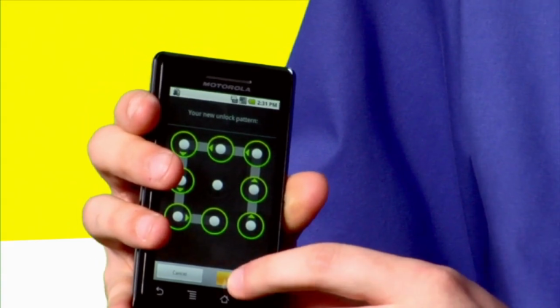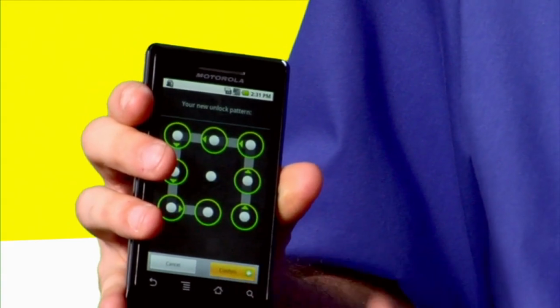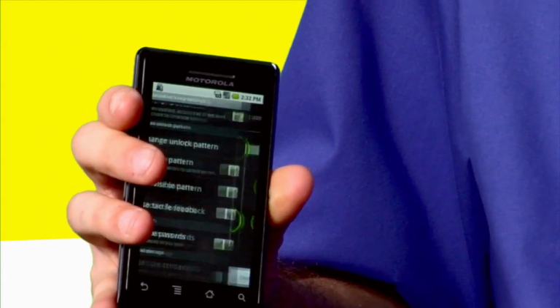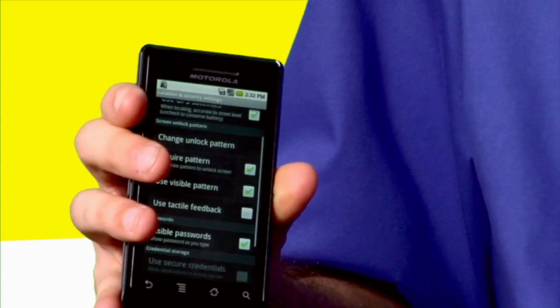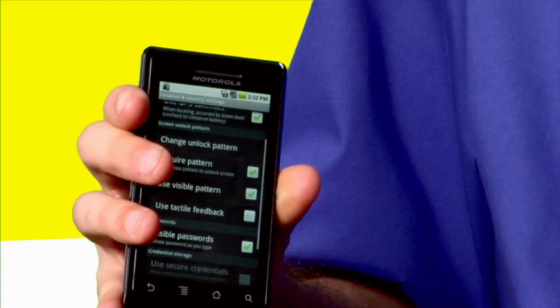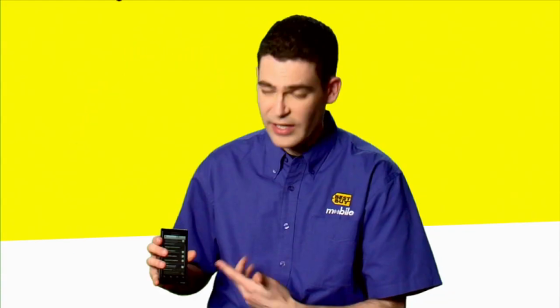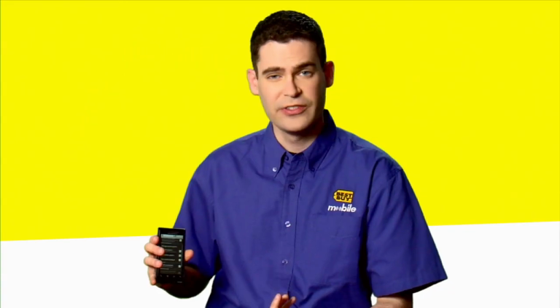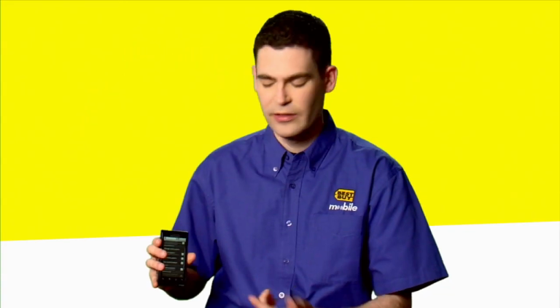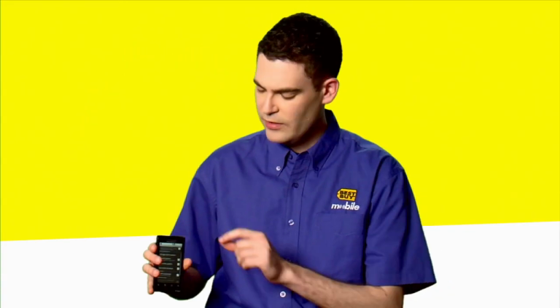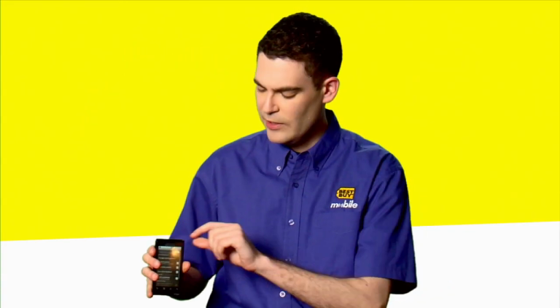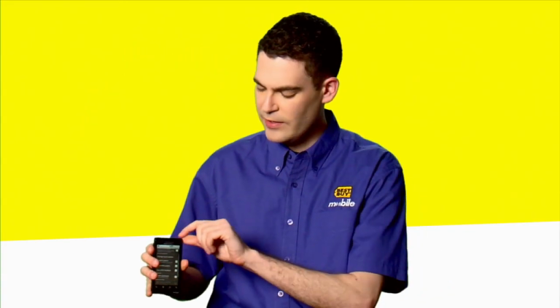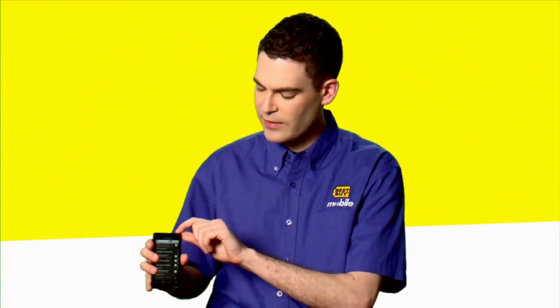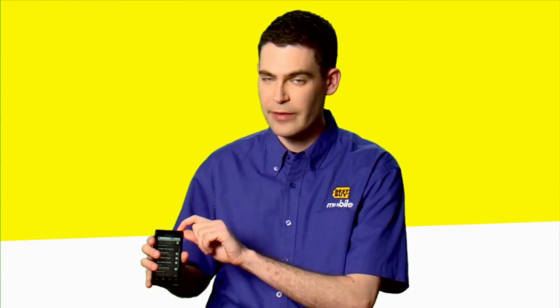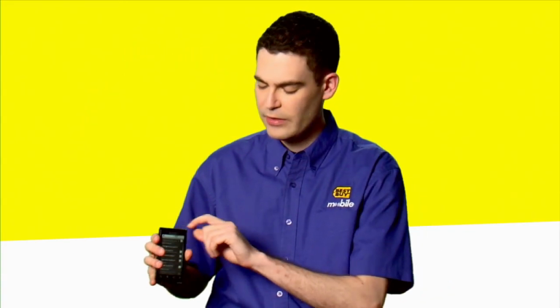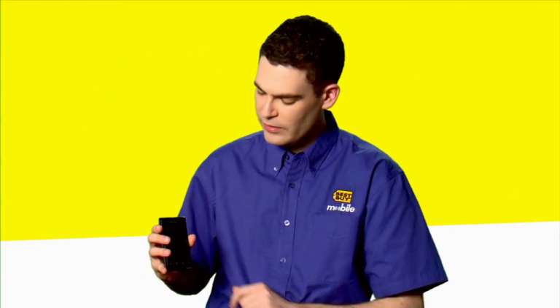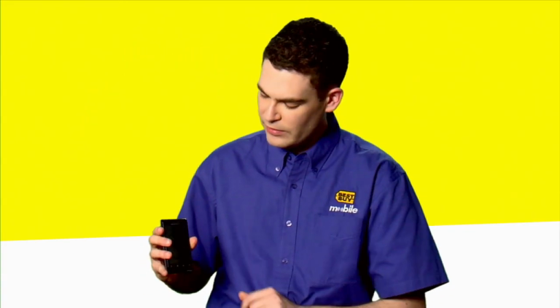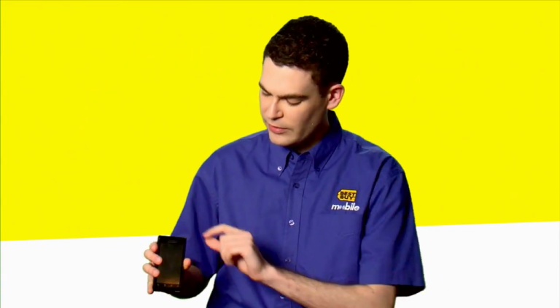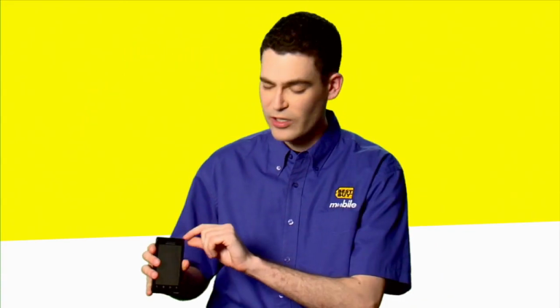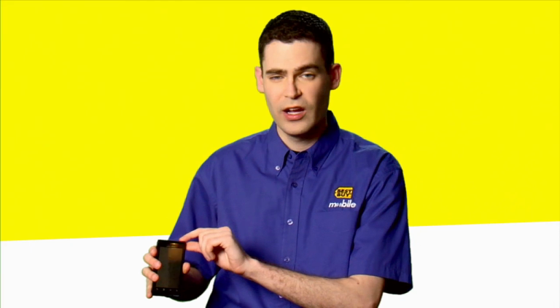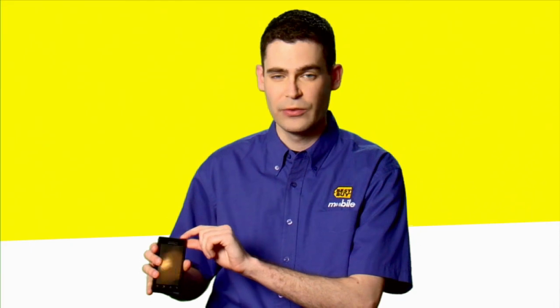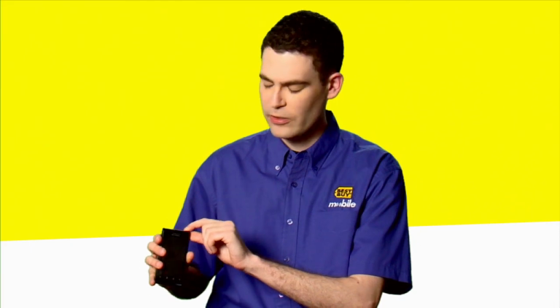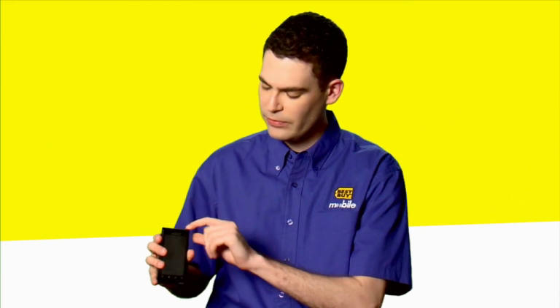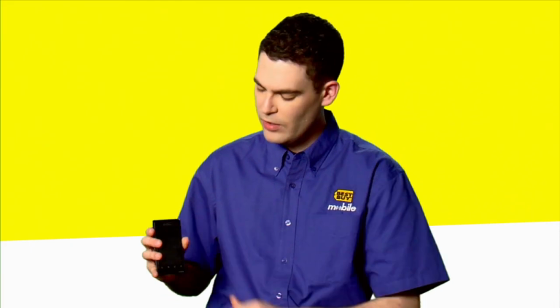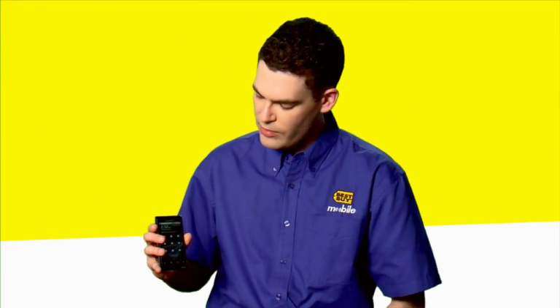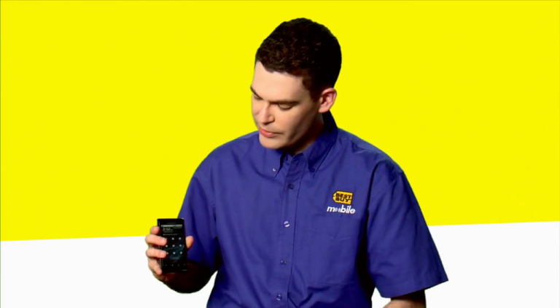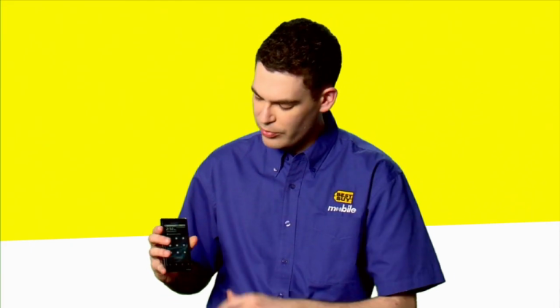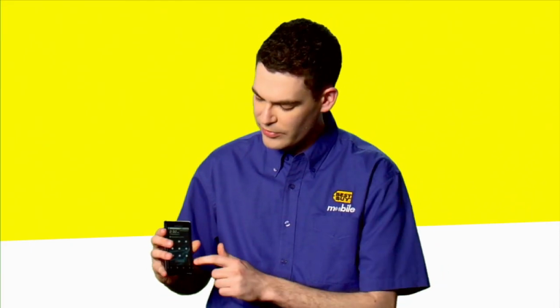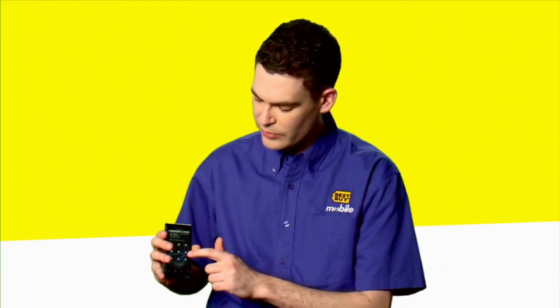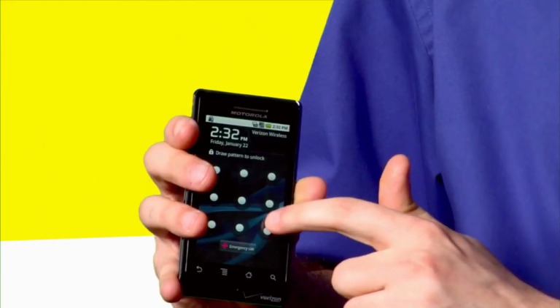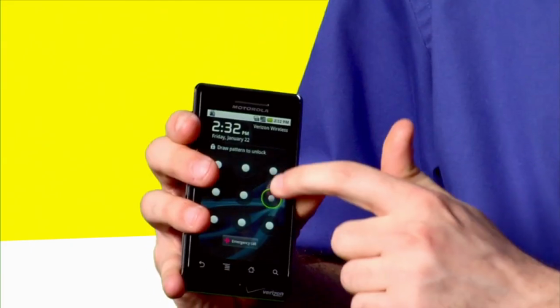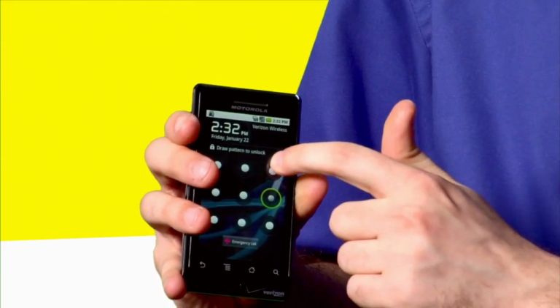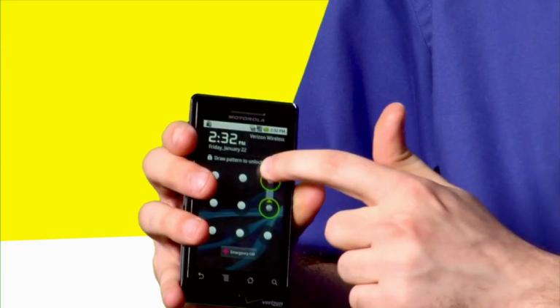You confirm it, and you're done. Now any time that you want to unlock your phone, you're going to be prompted to draw your pattern.